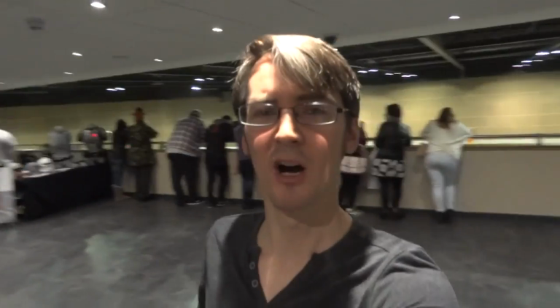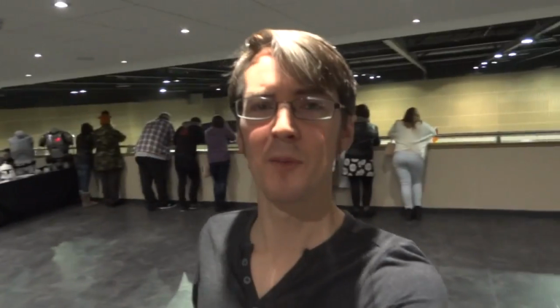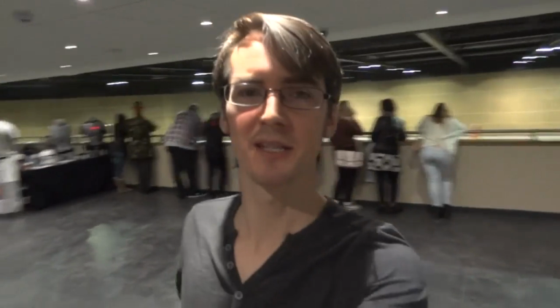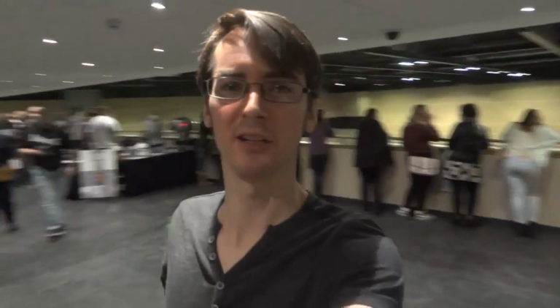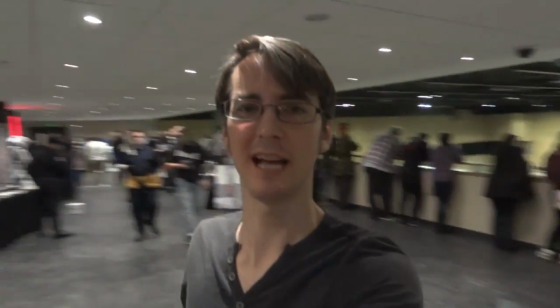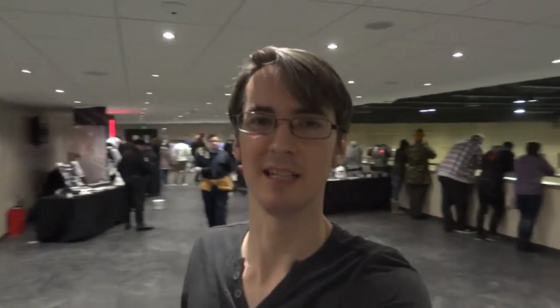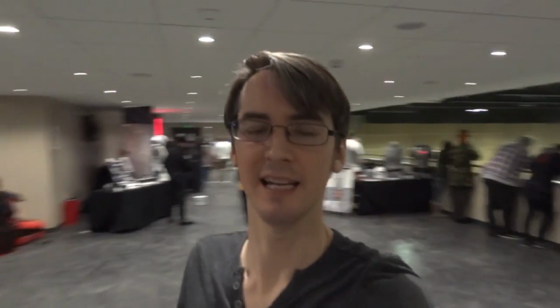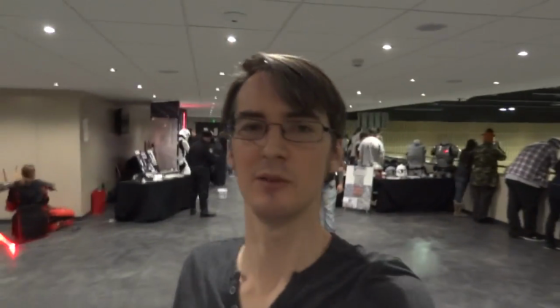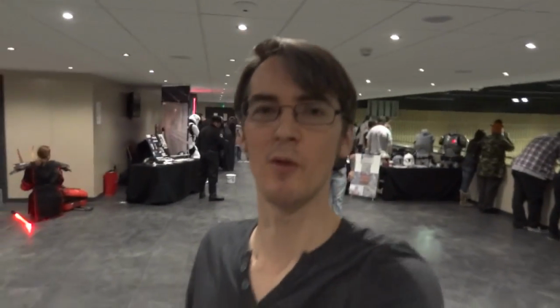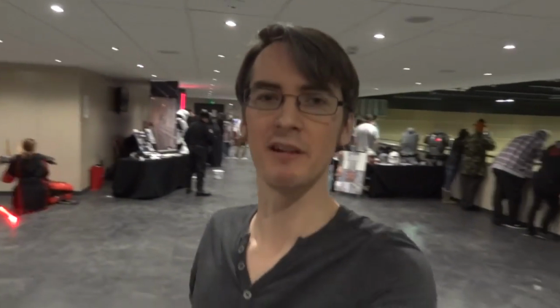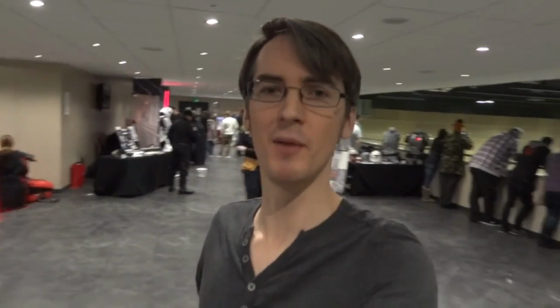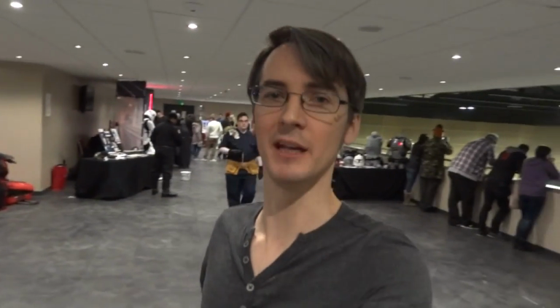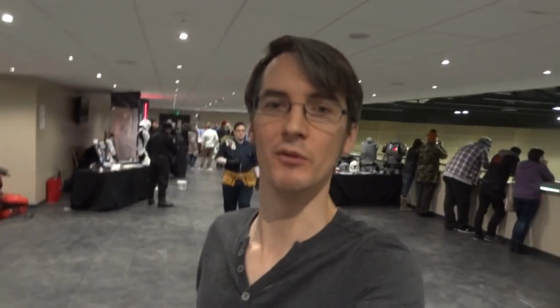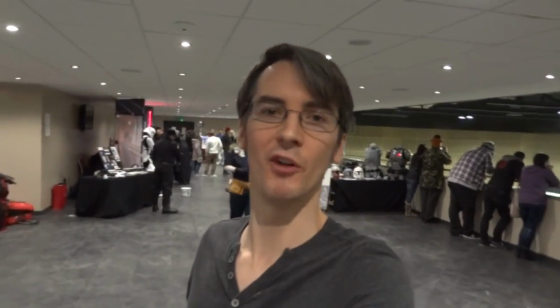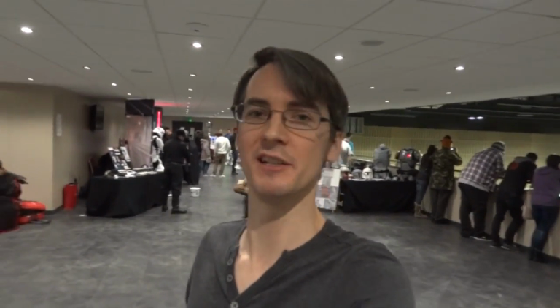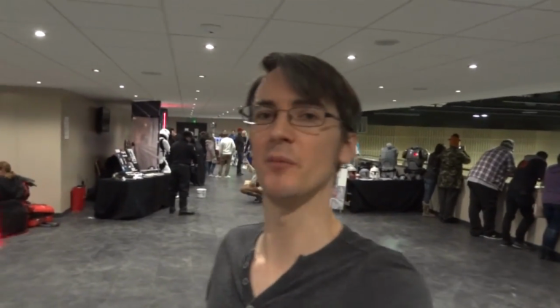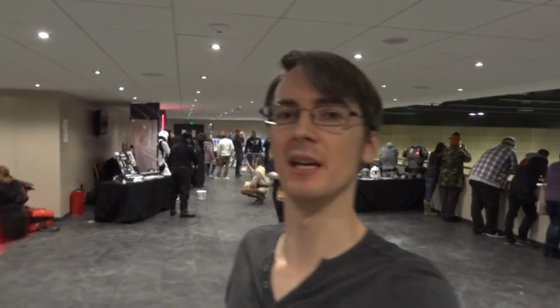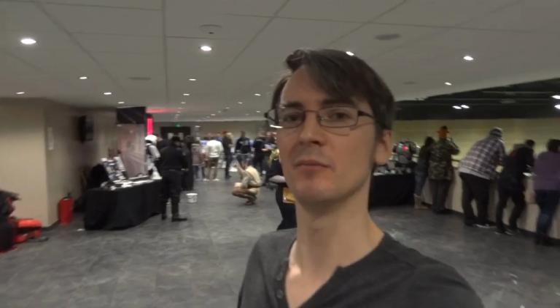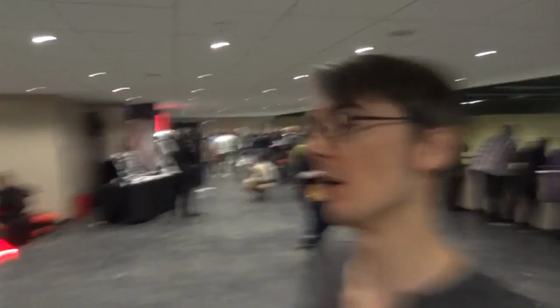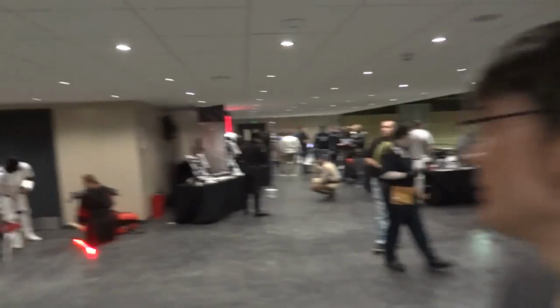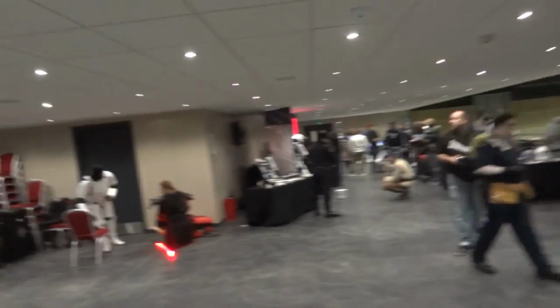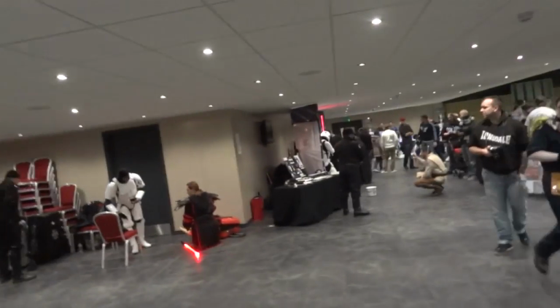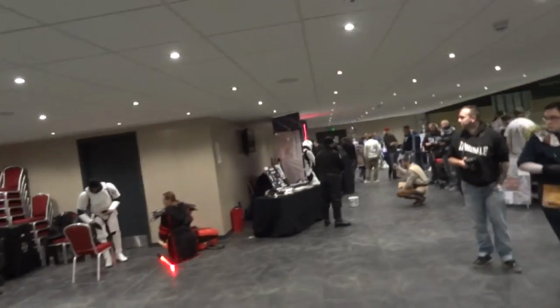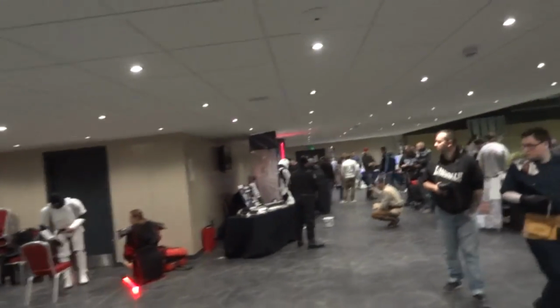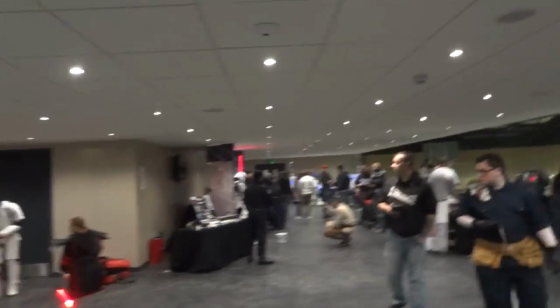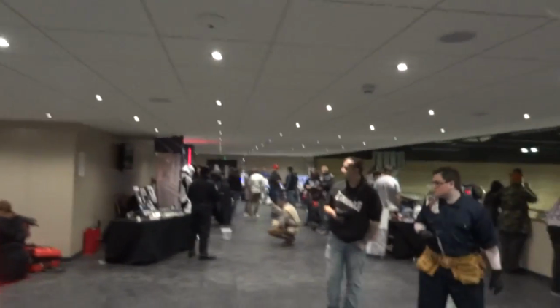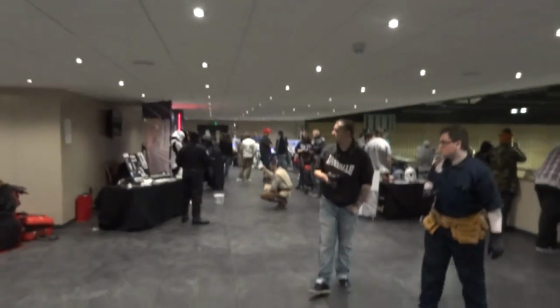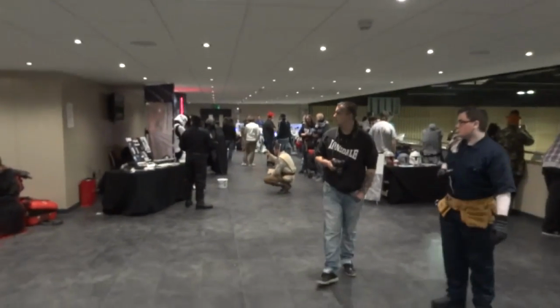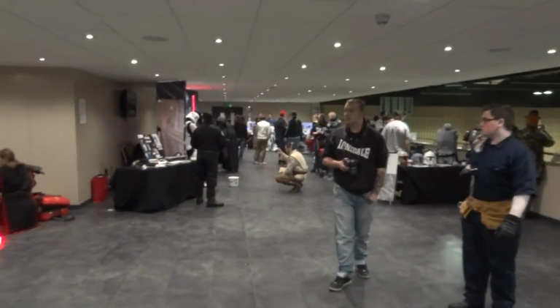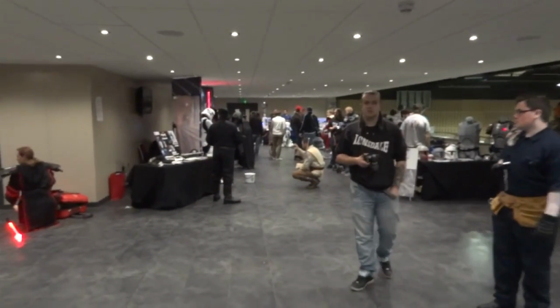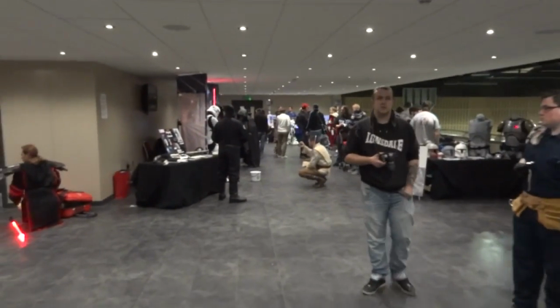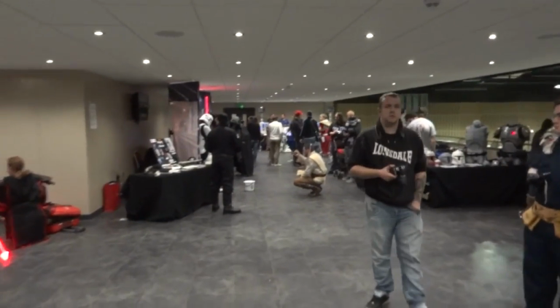It's about half past 10 on Saturday. We were a bit worried the public wouldn't find us up here, but it's going pretty well.